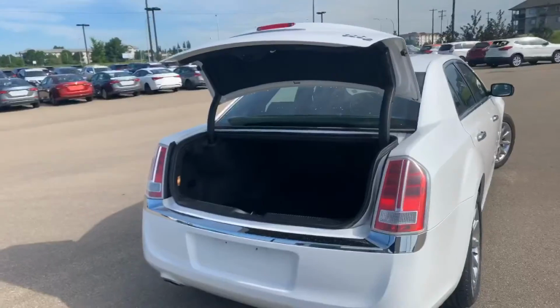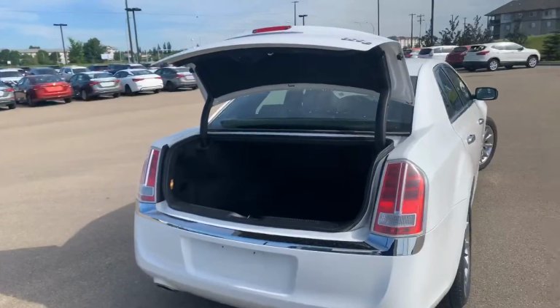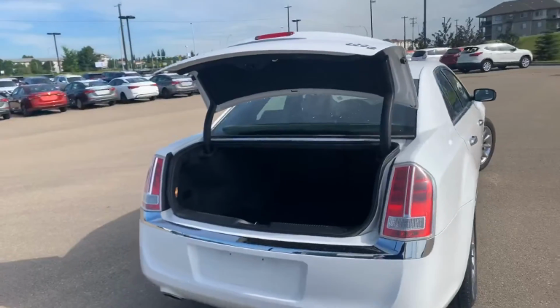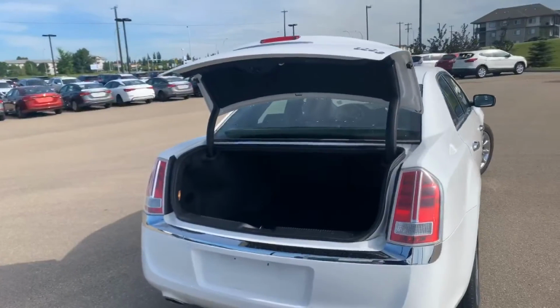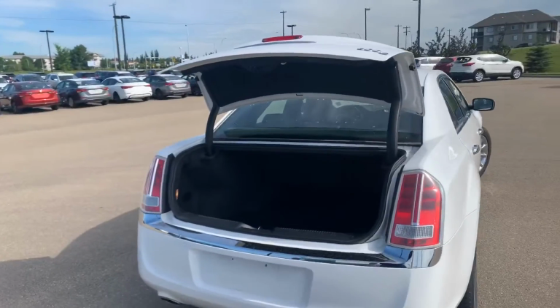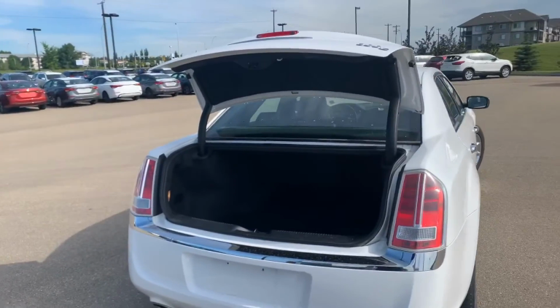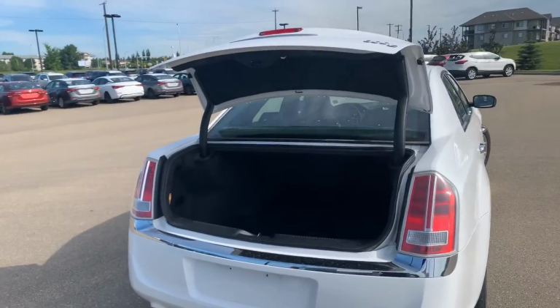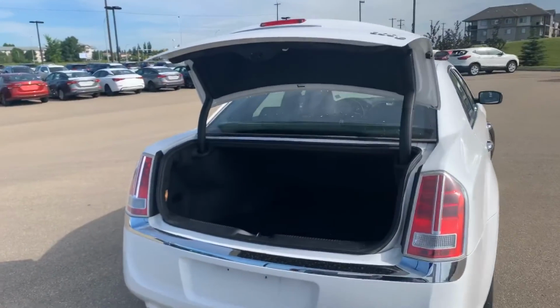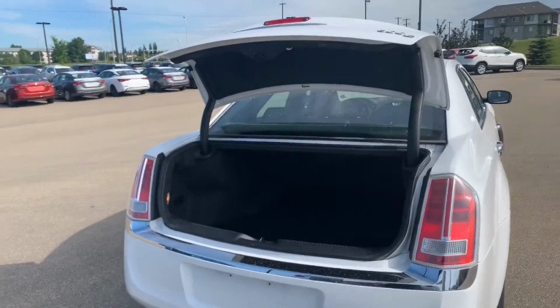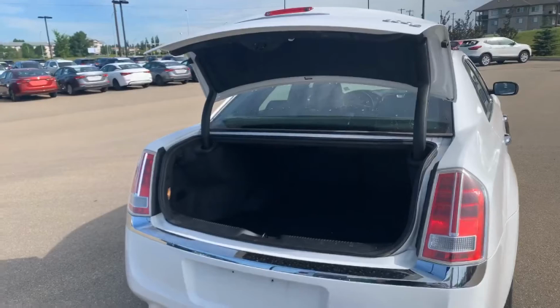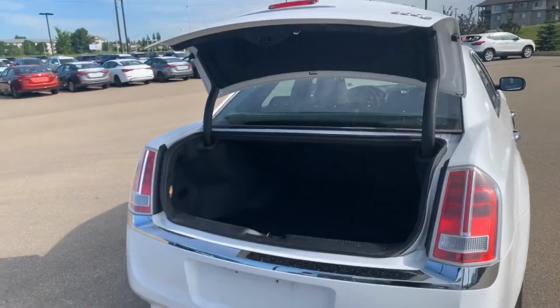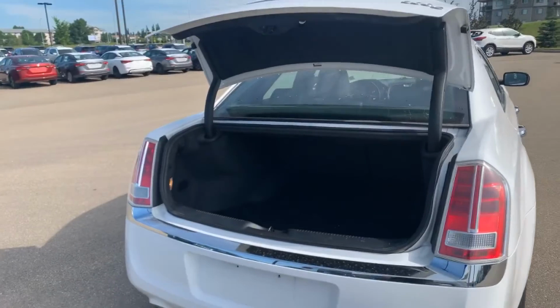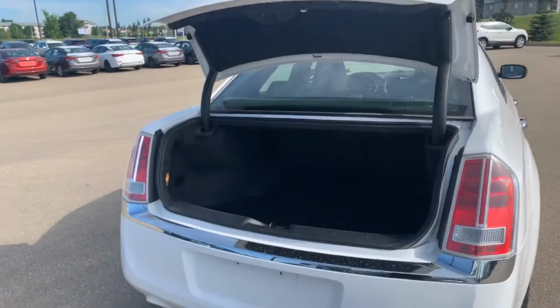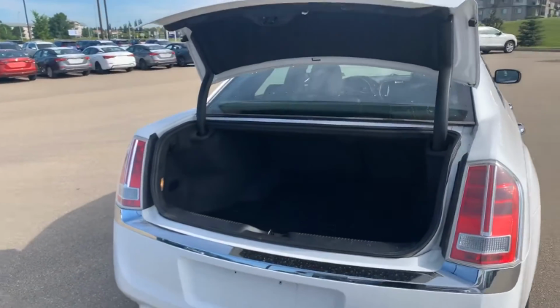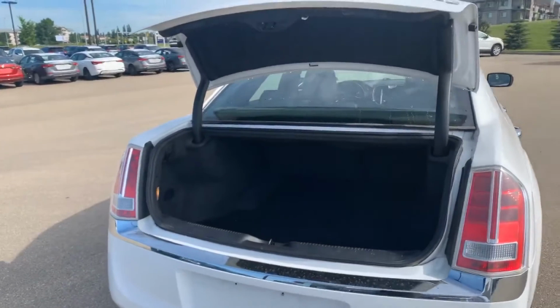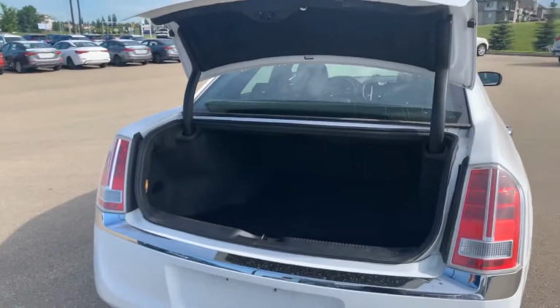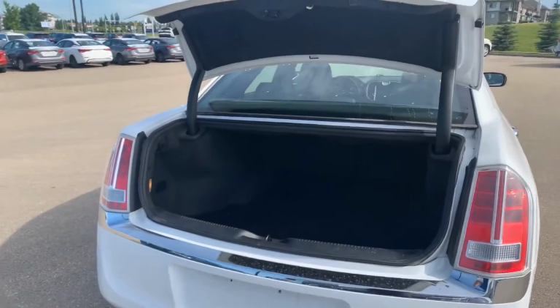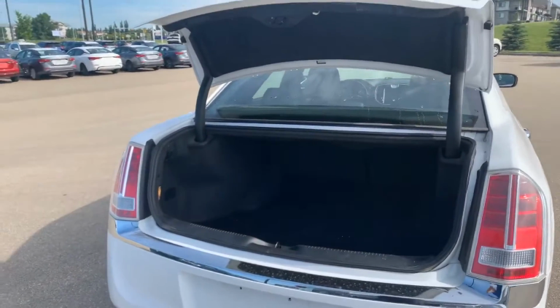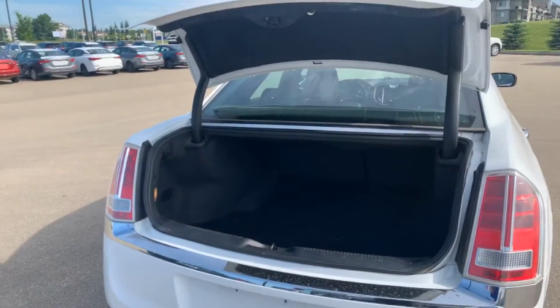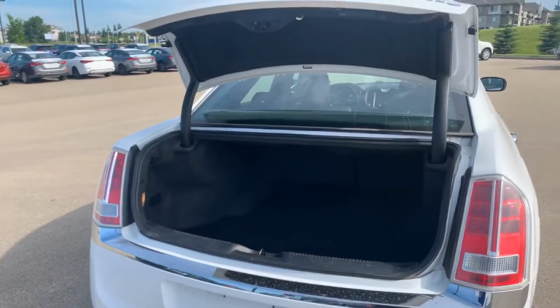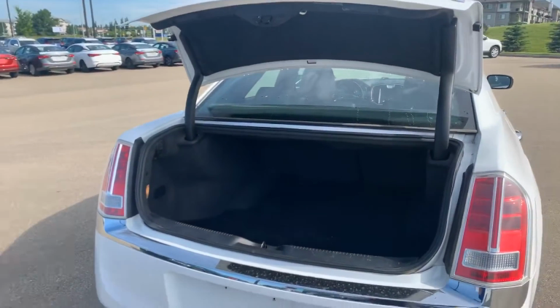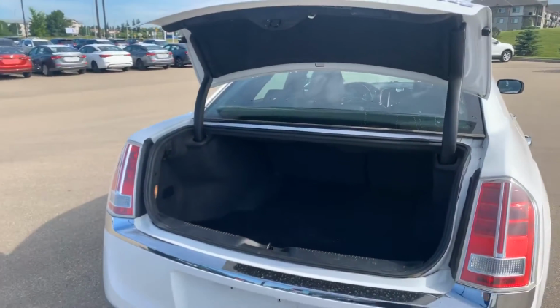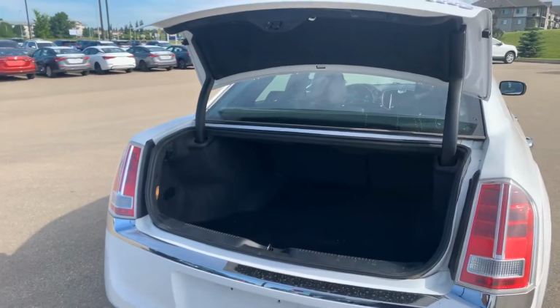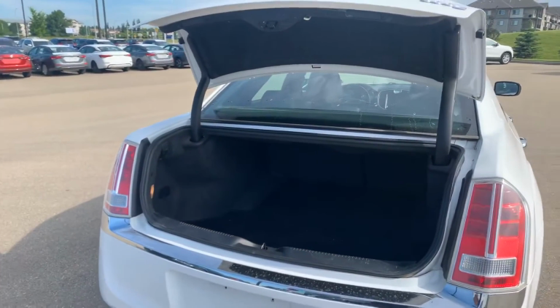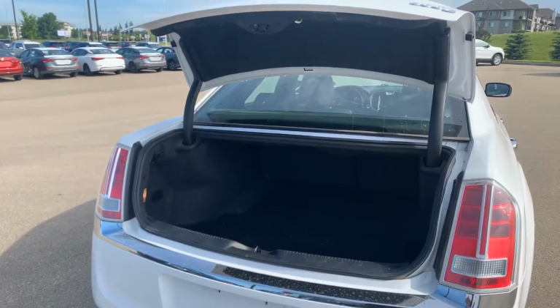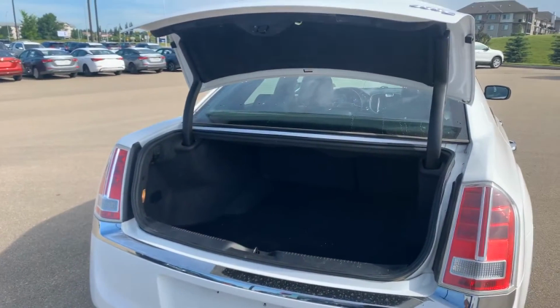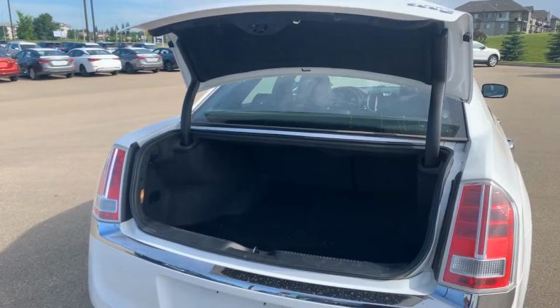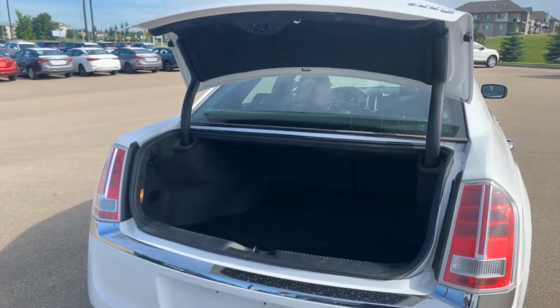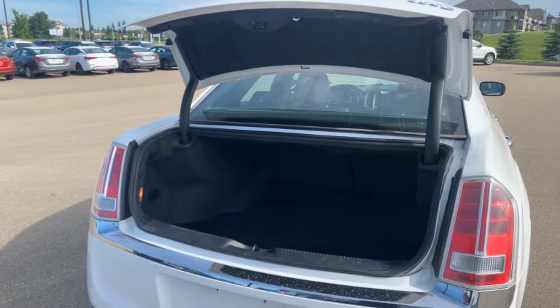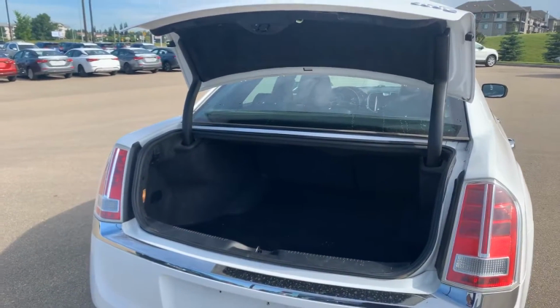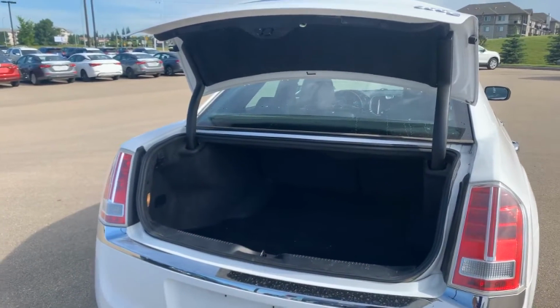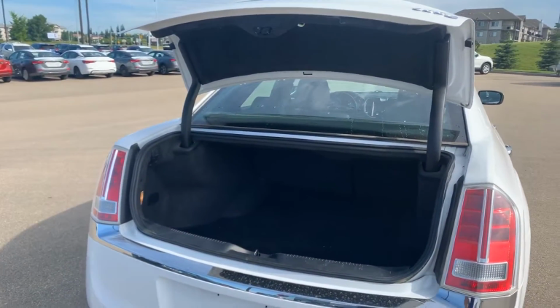Very, very spacious trunk — so much room. With the click of a button out there, it pops open for you.